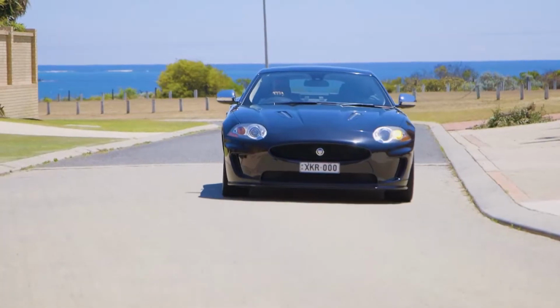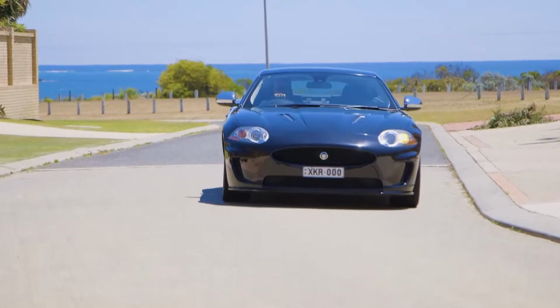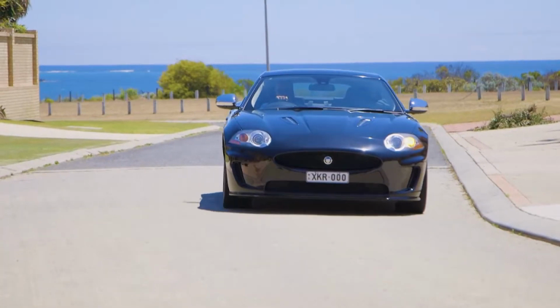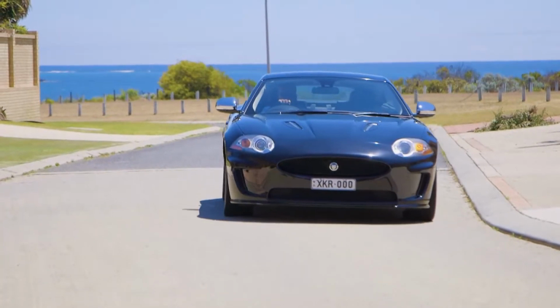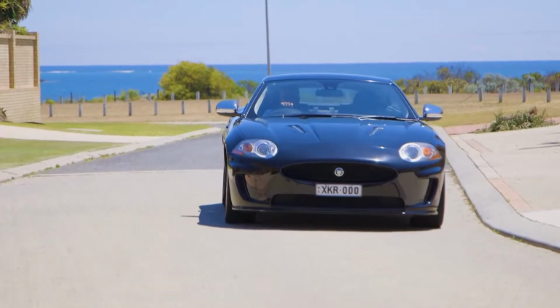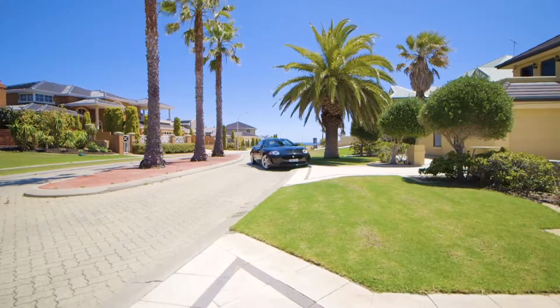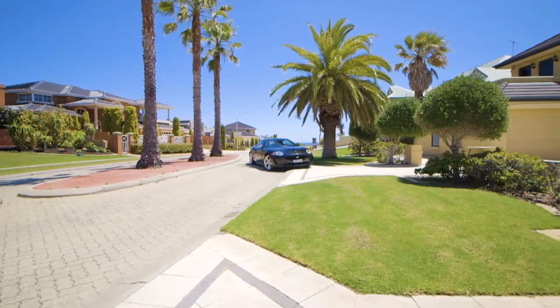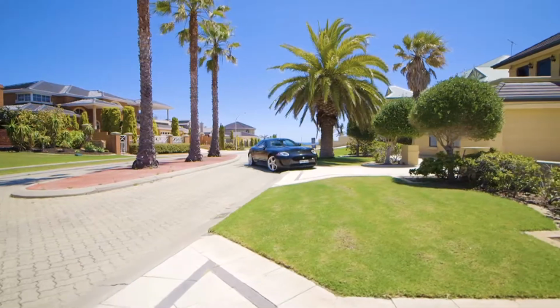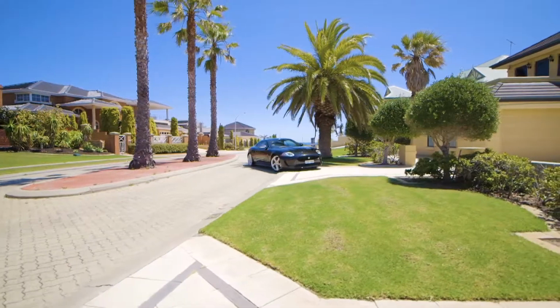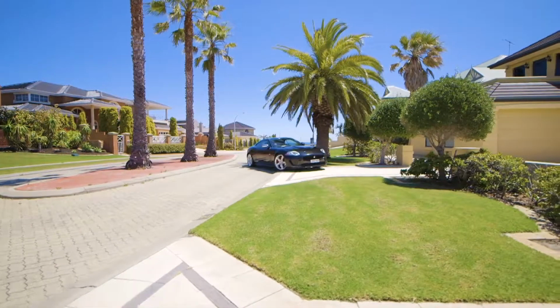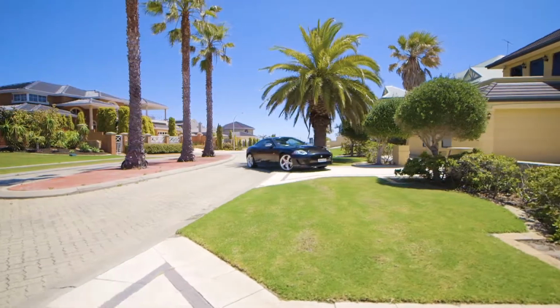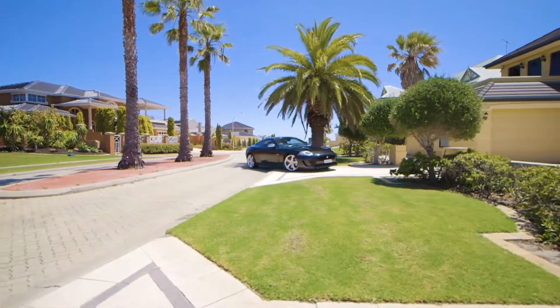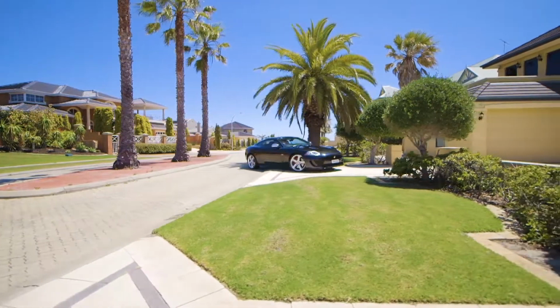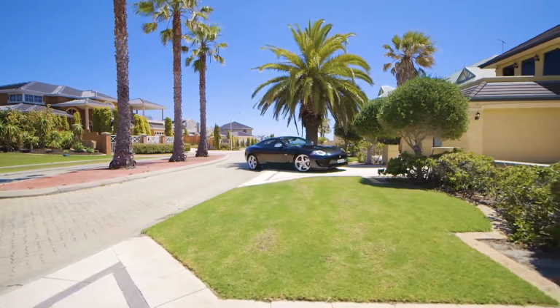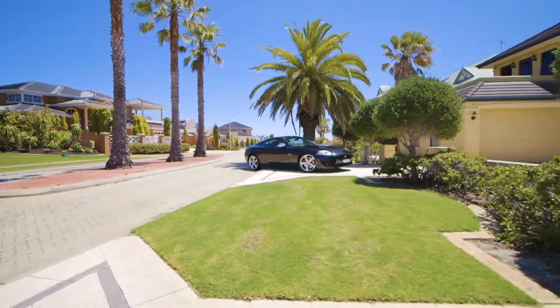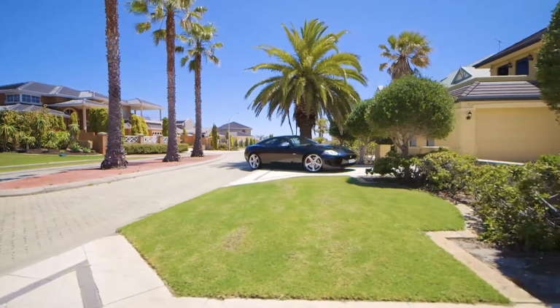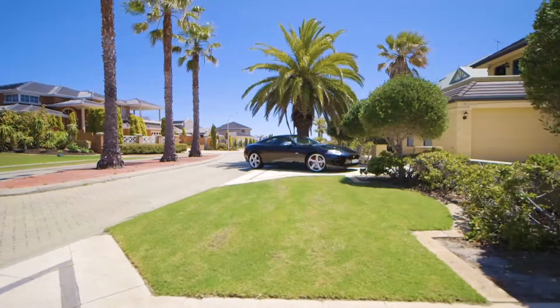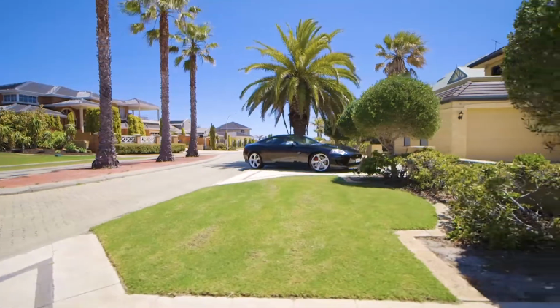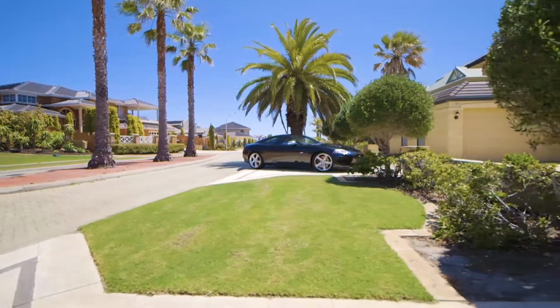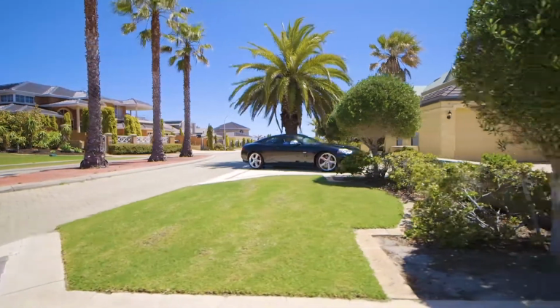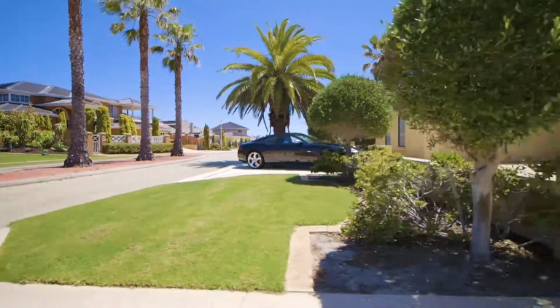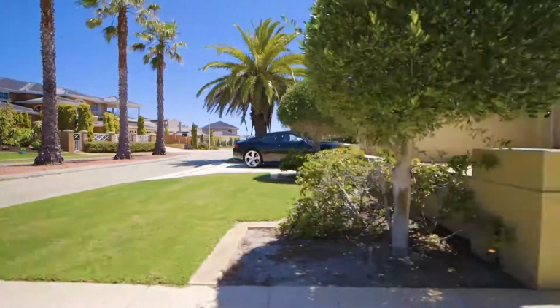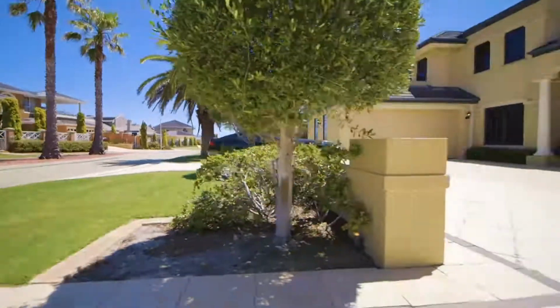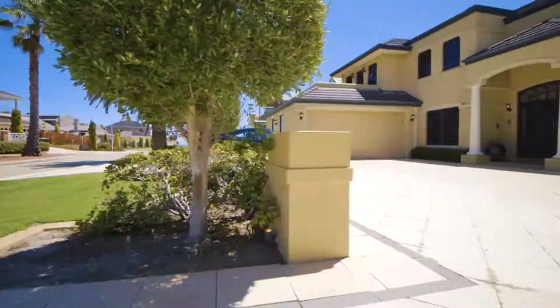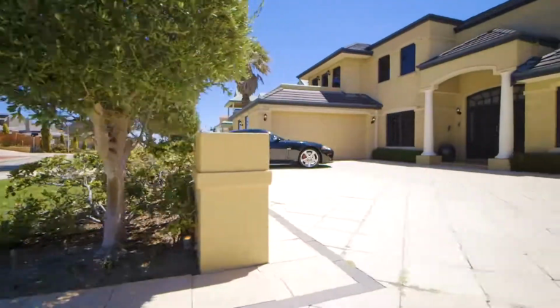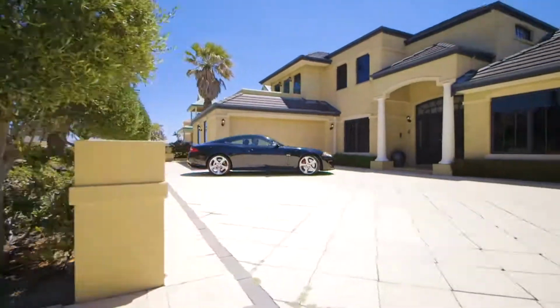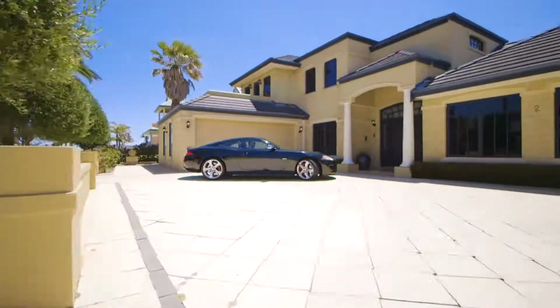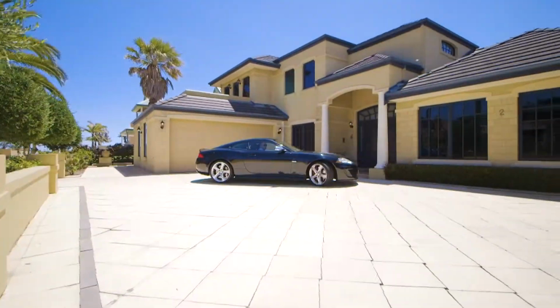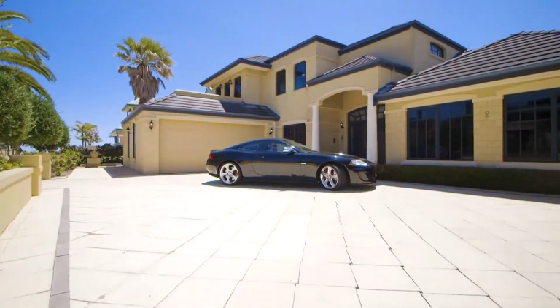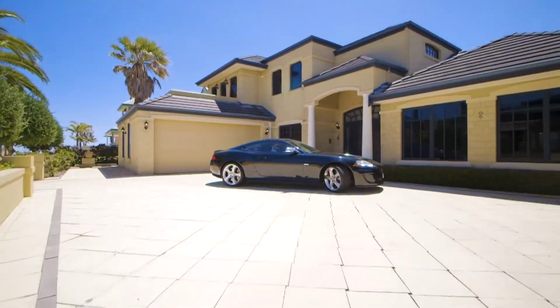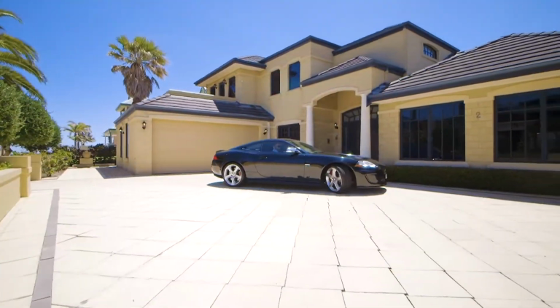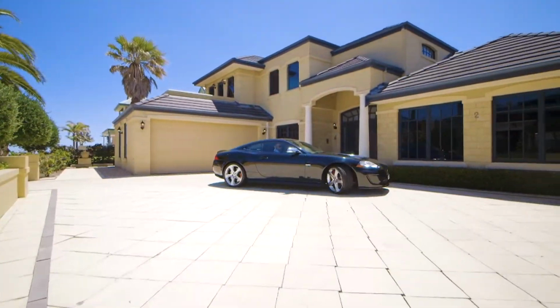Perfection is often strived for and seldom achieved. Two Killarney Heights is as close as you can get.